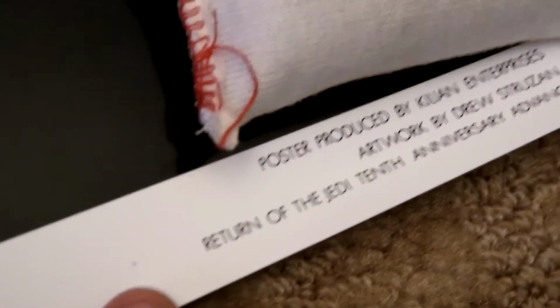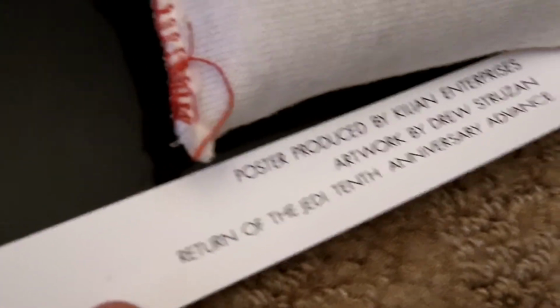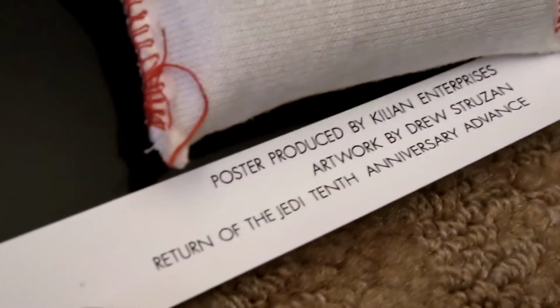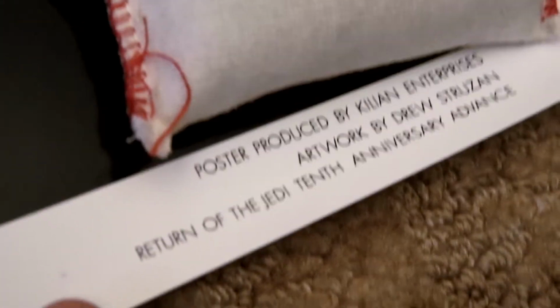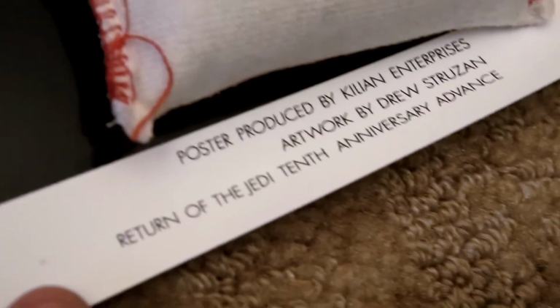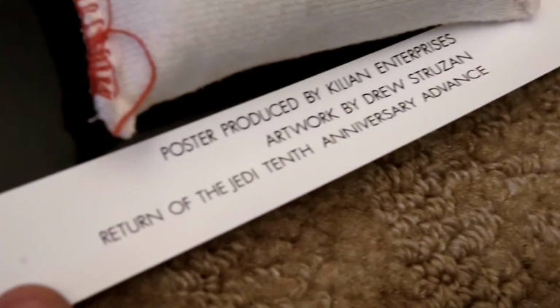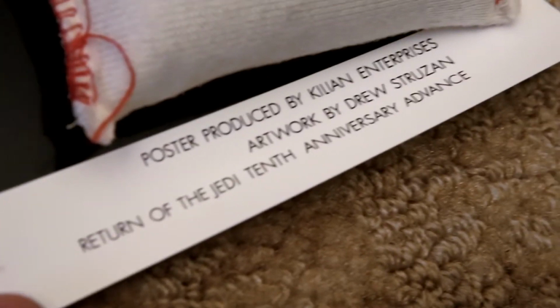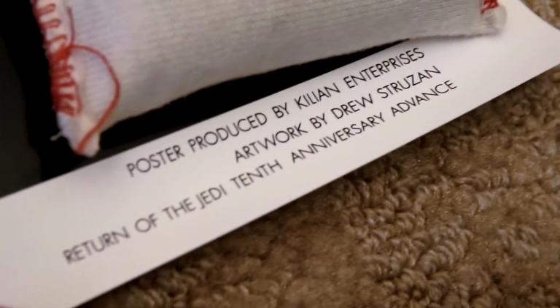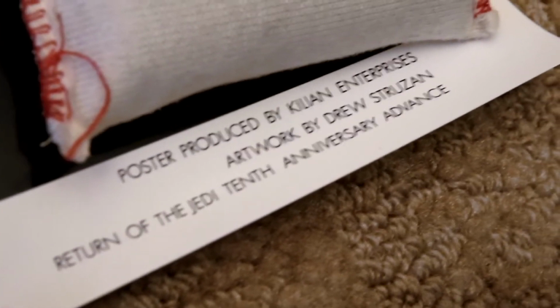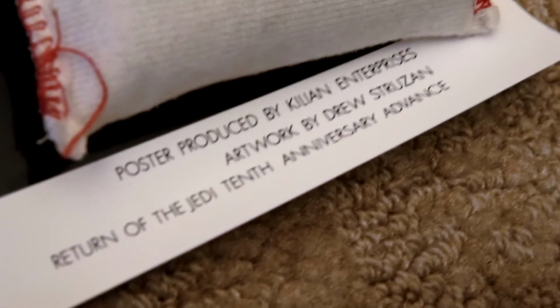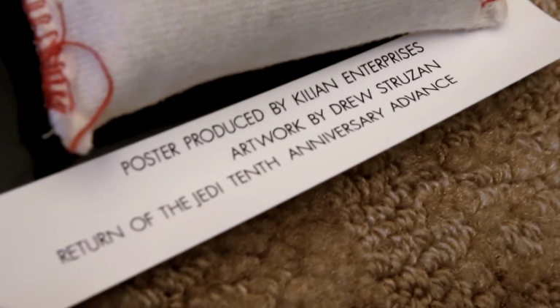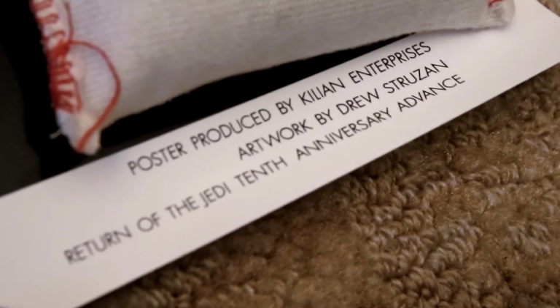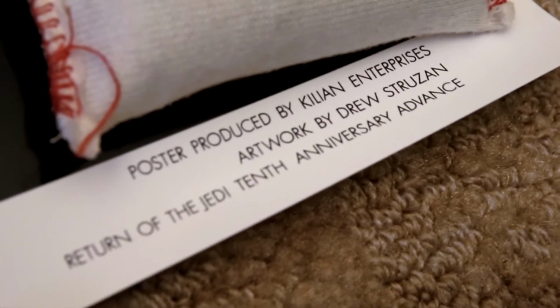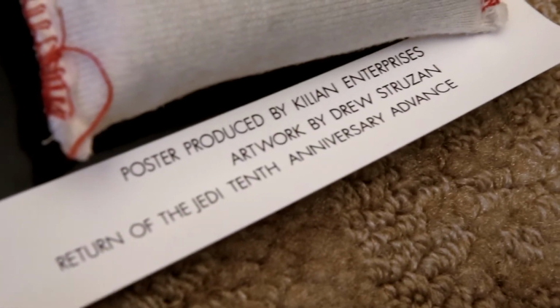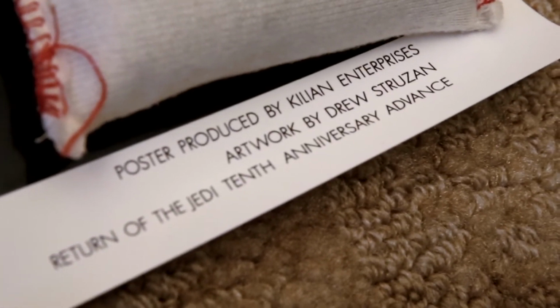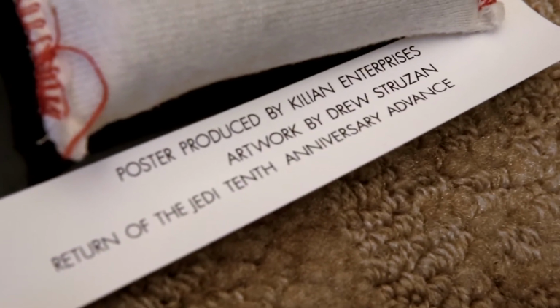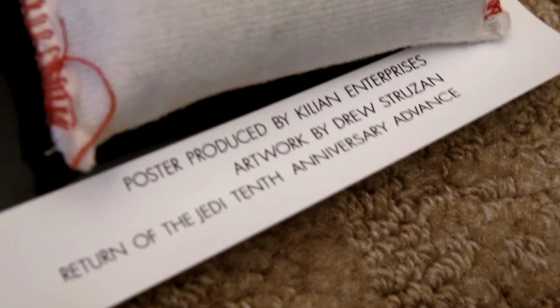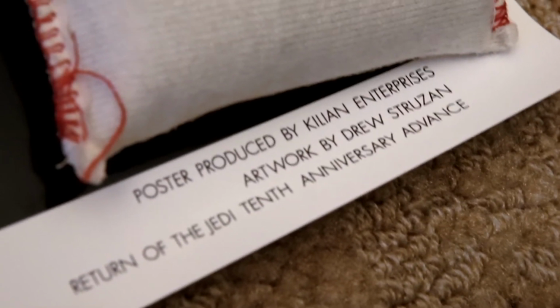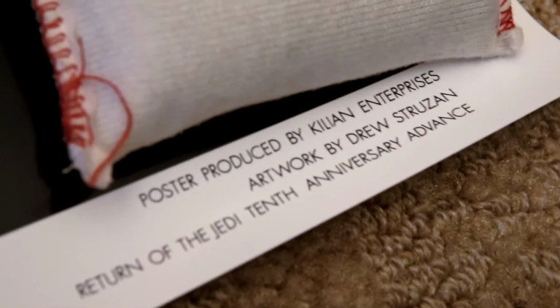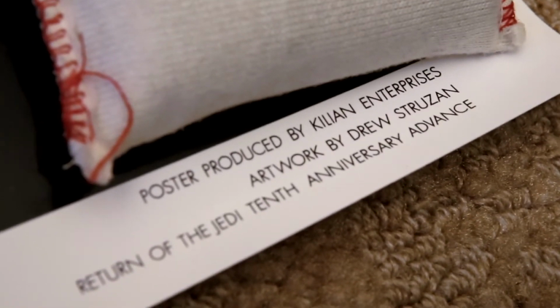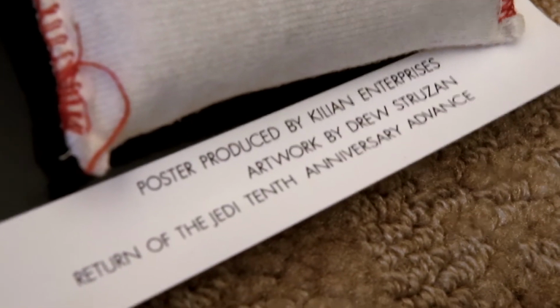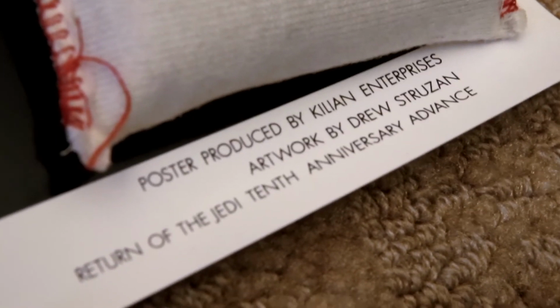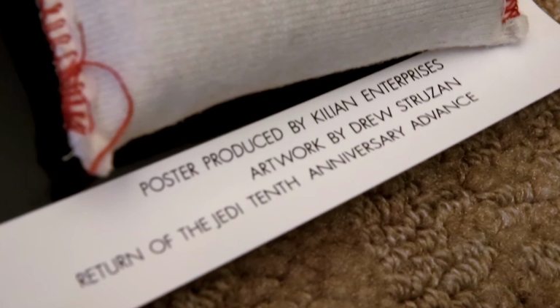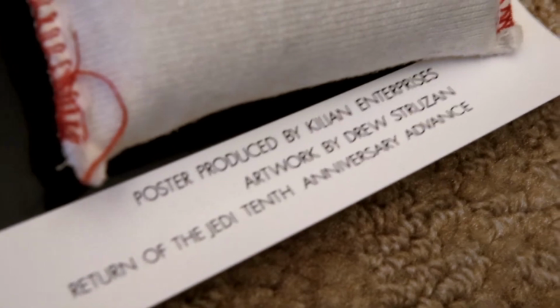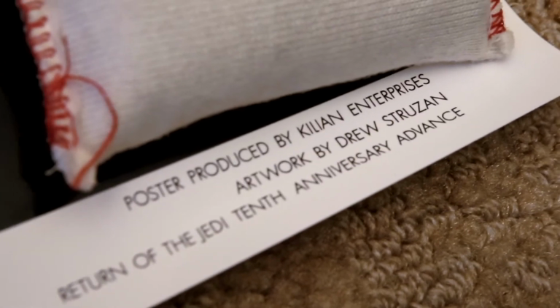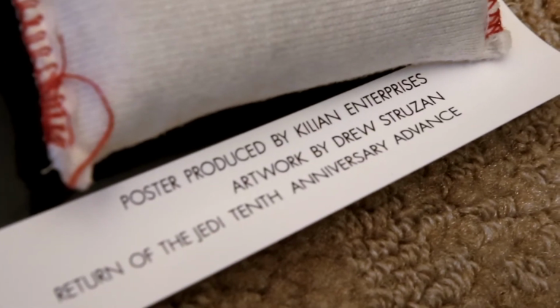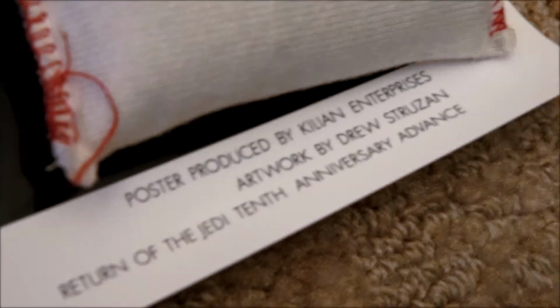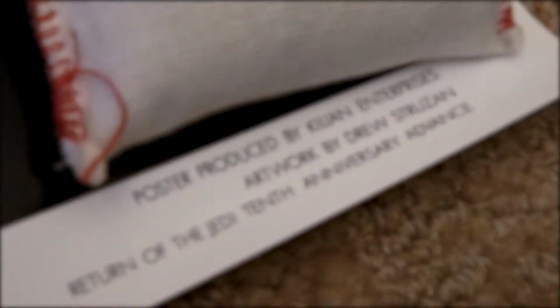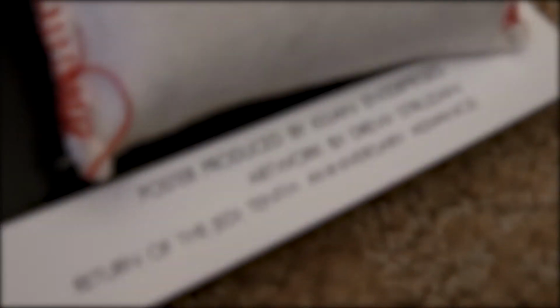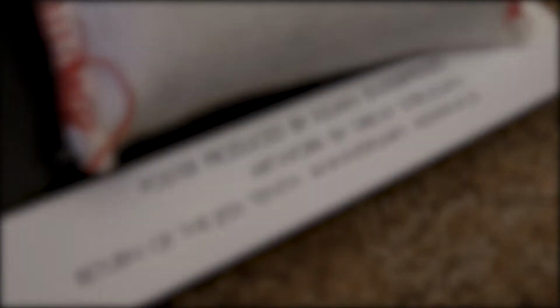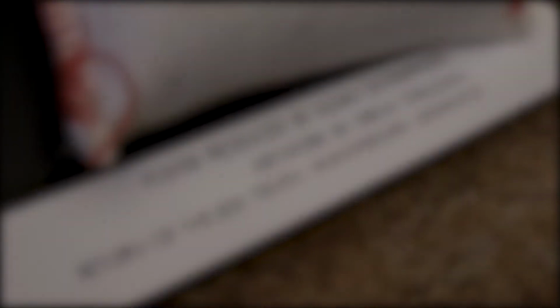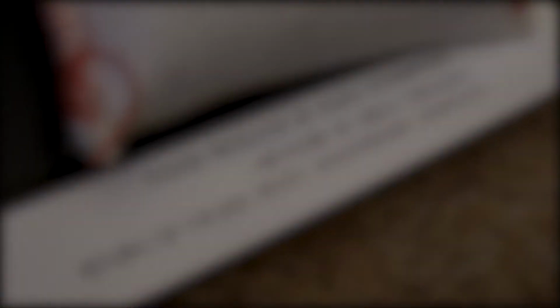Return of the Jedi 10th Anniversary Advance. Very cool. Thanks for tuning in.